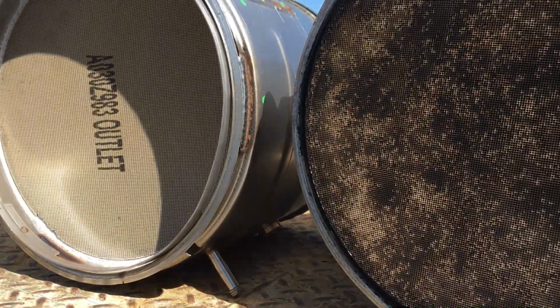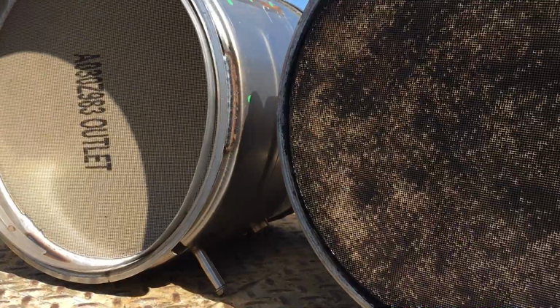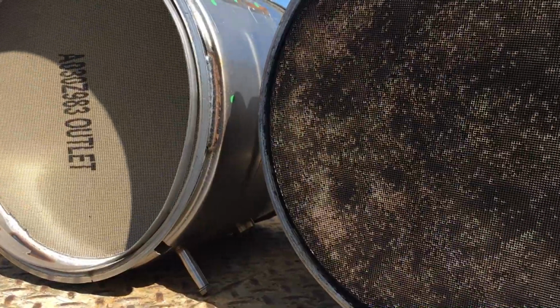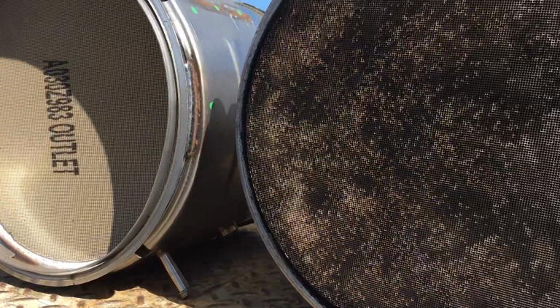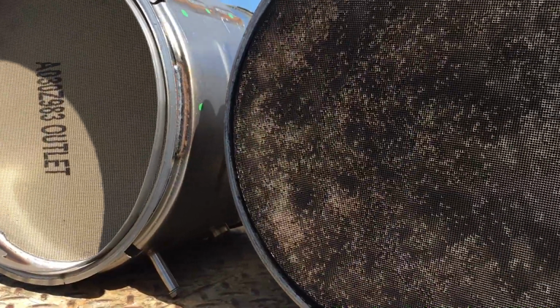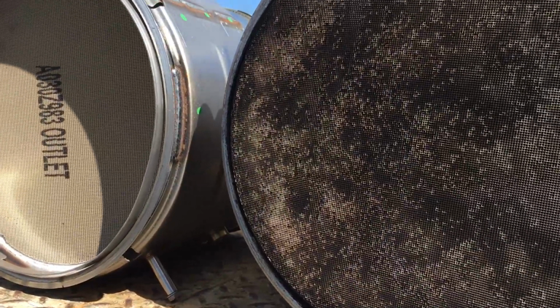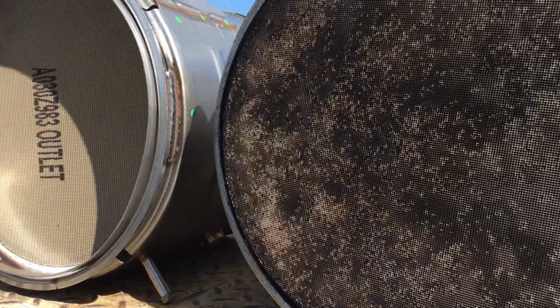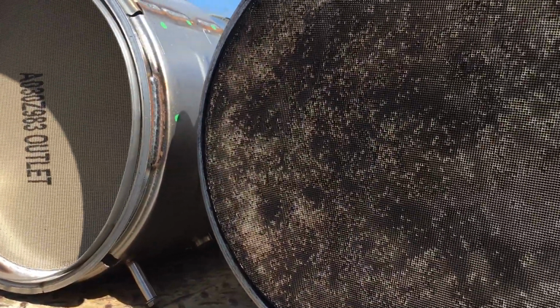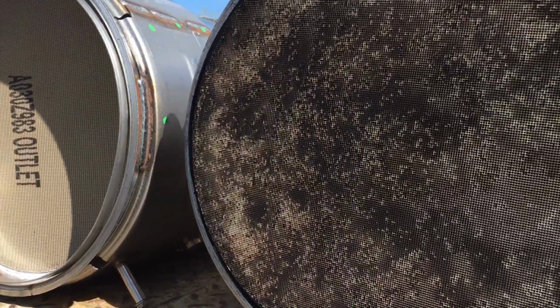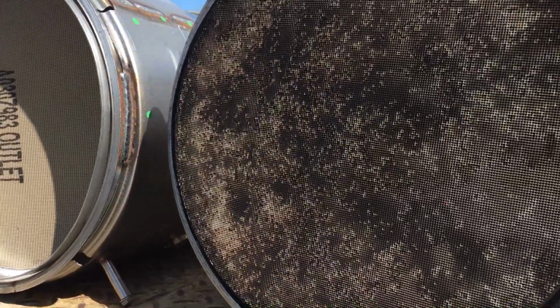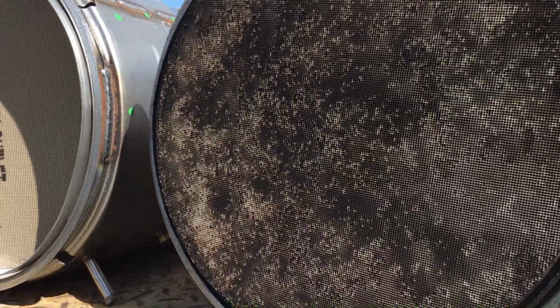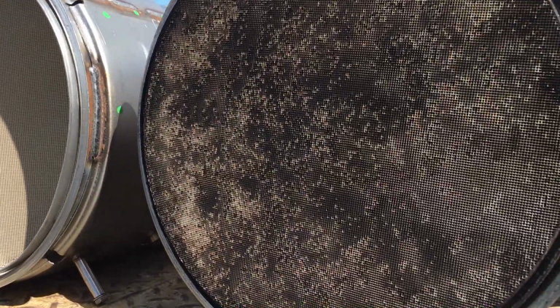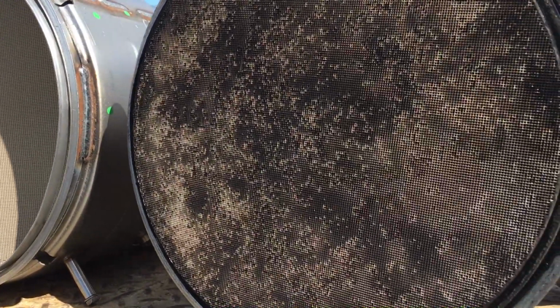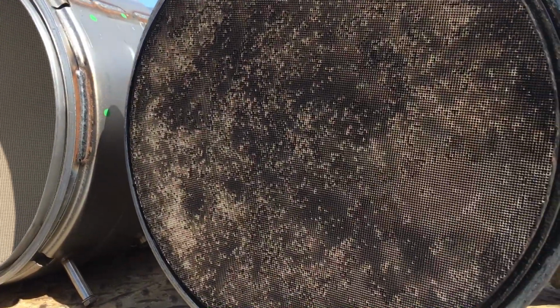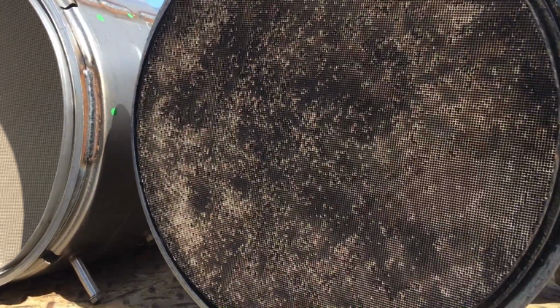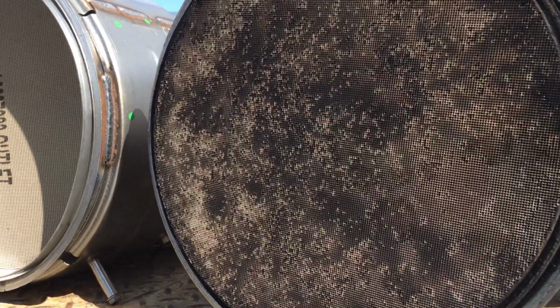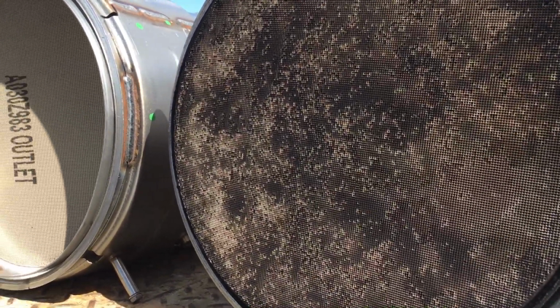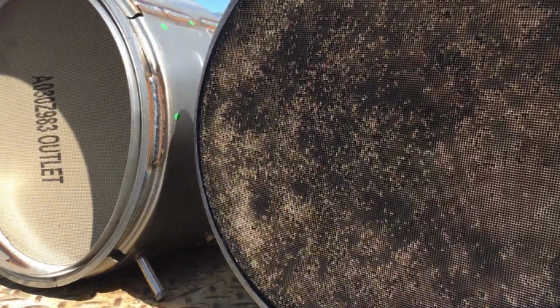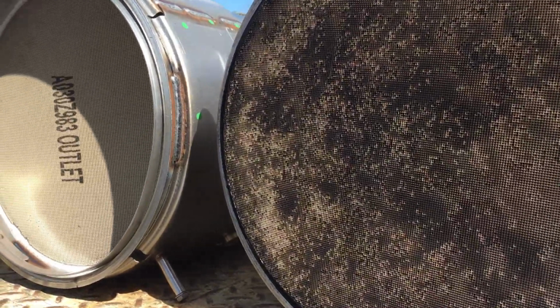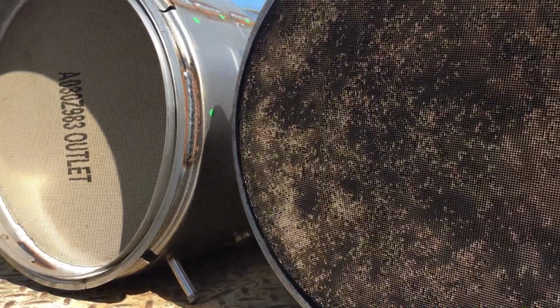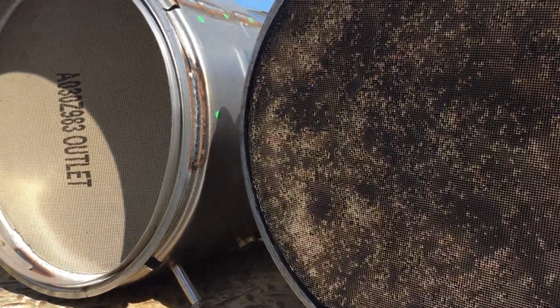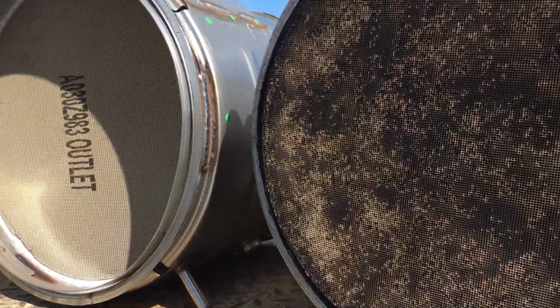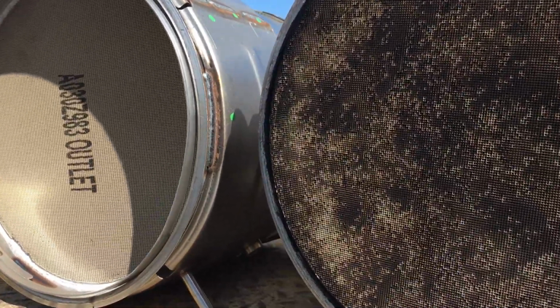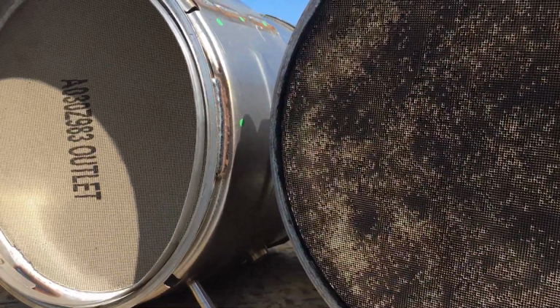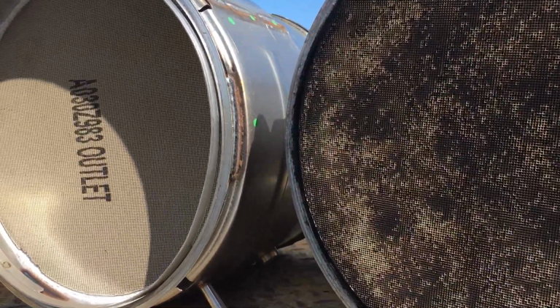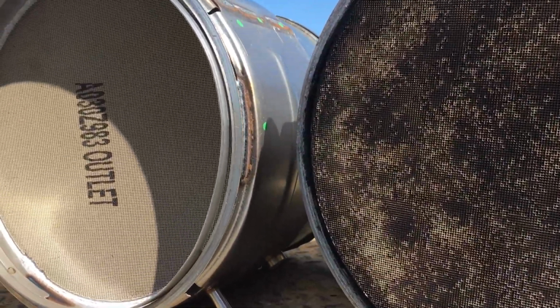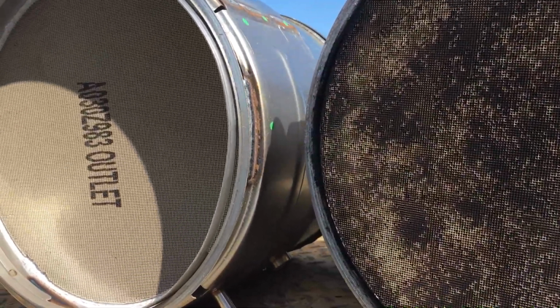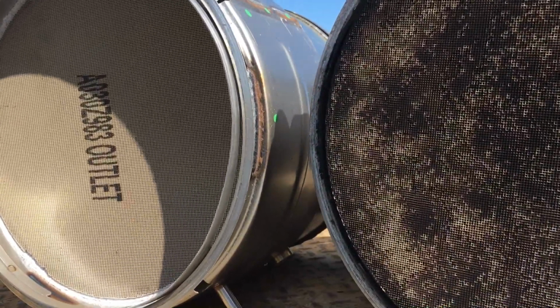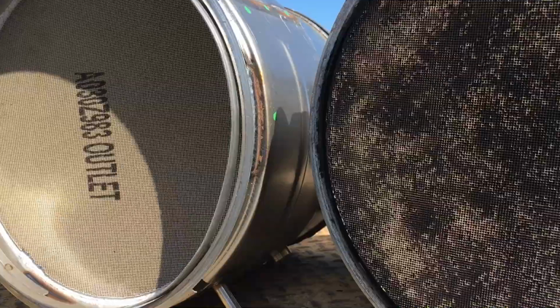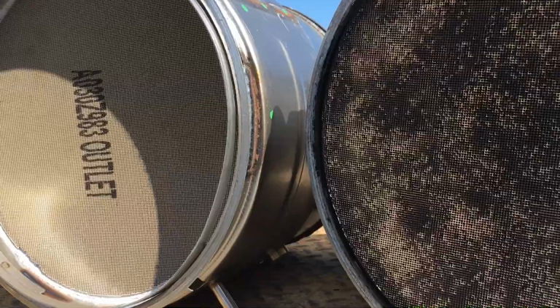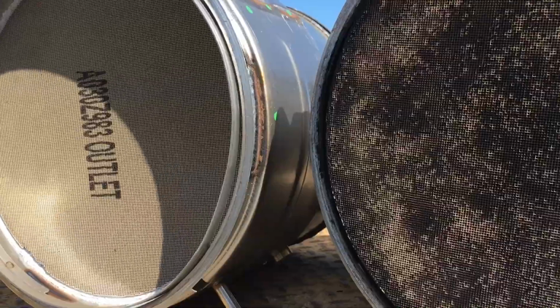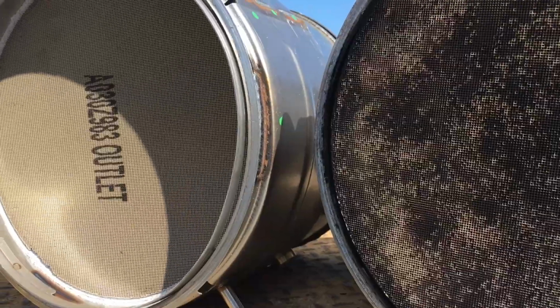I'm going to replace this DOC, run a regen, and make sure we're getting the proper temperatures and having a proper regen.